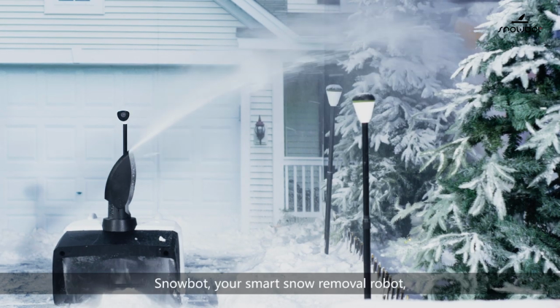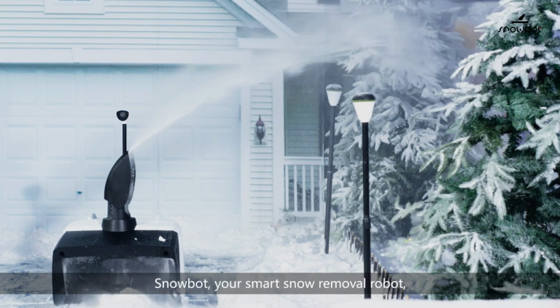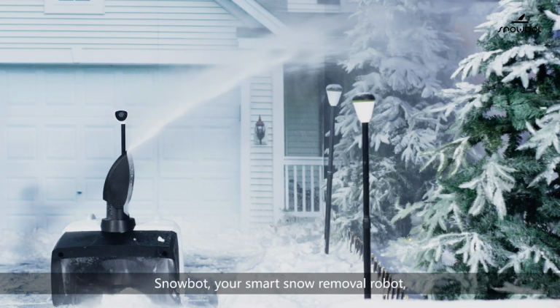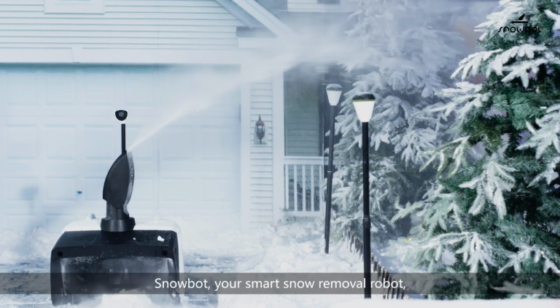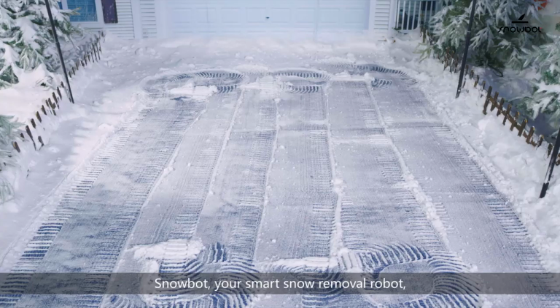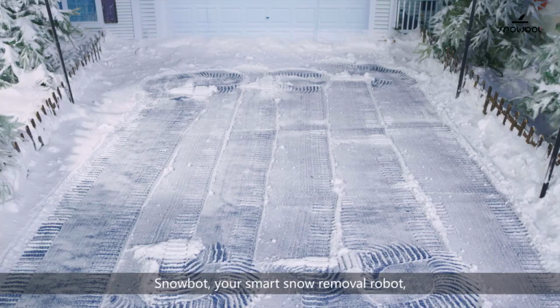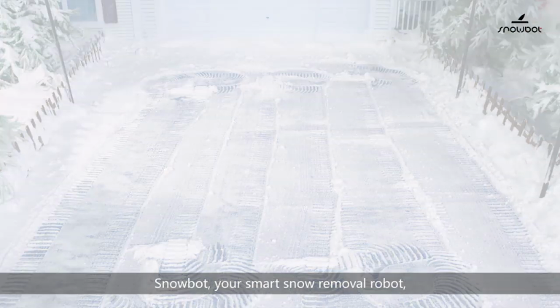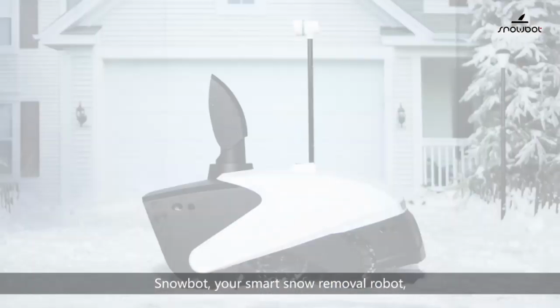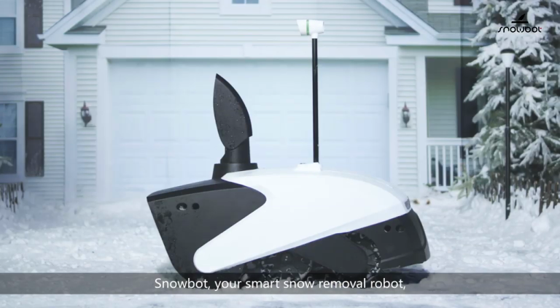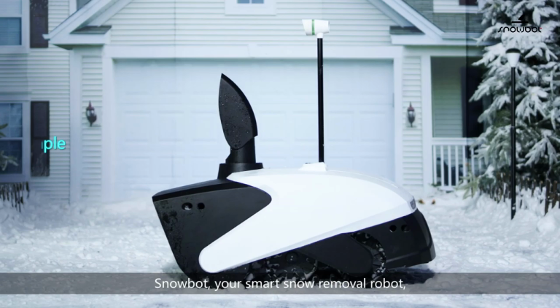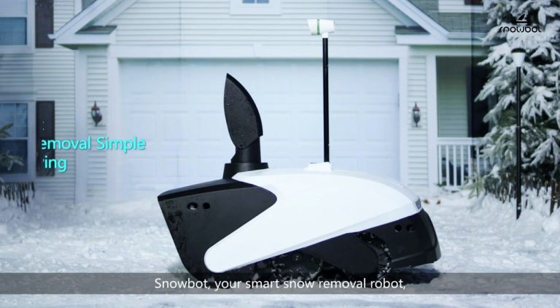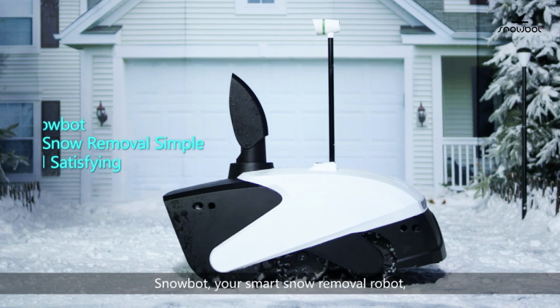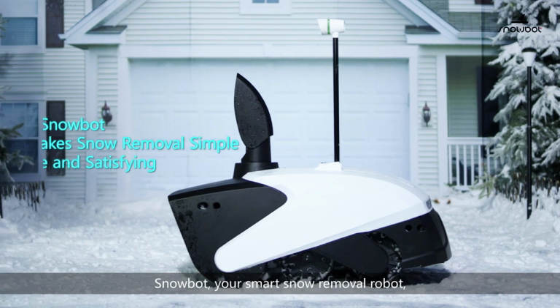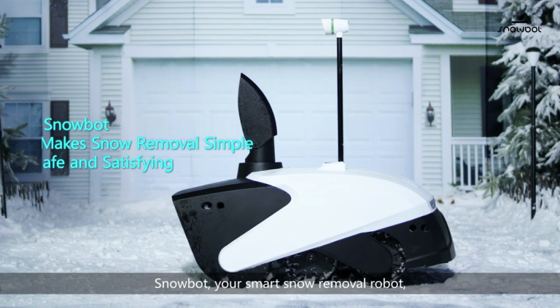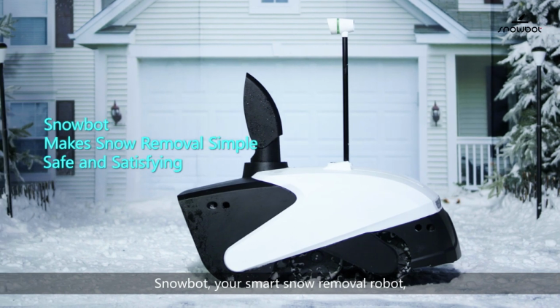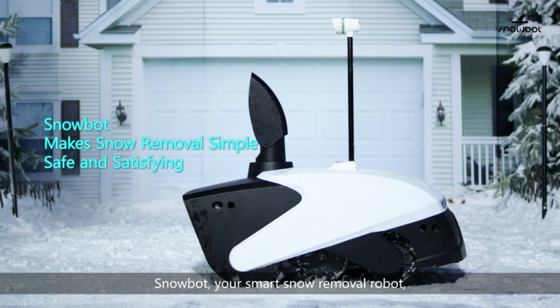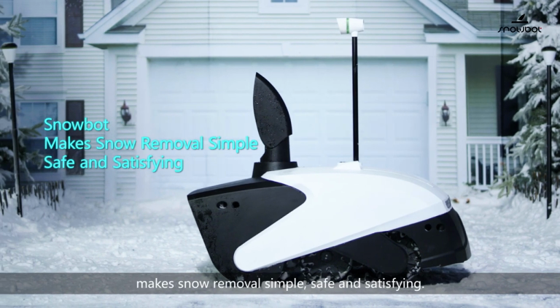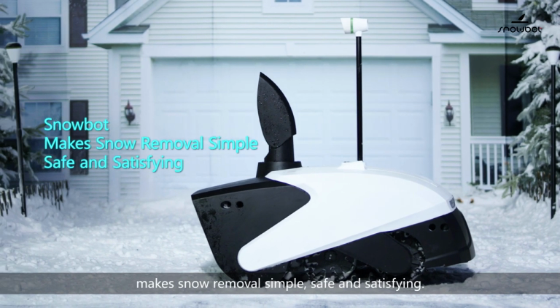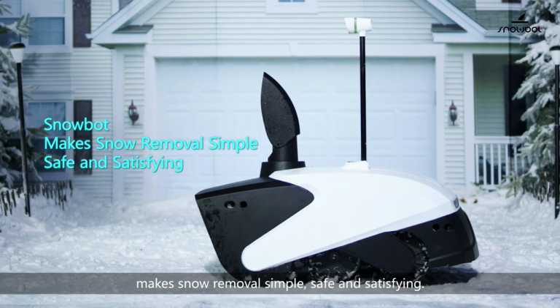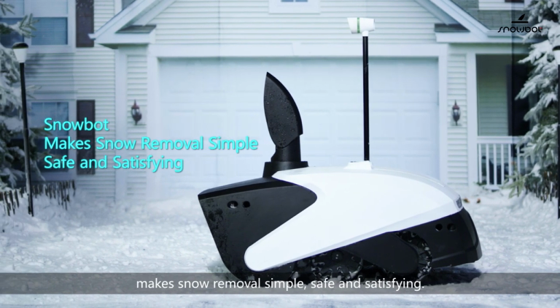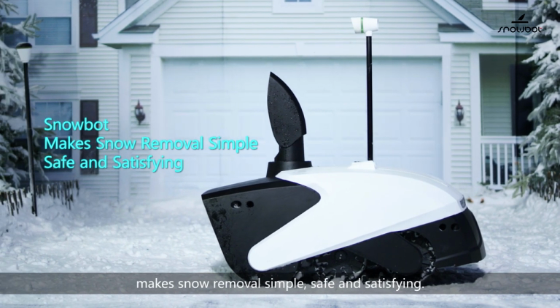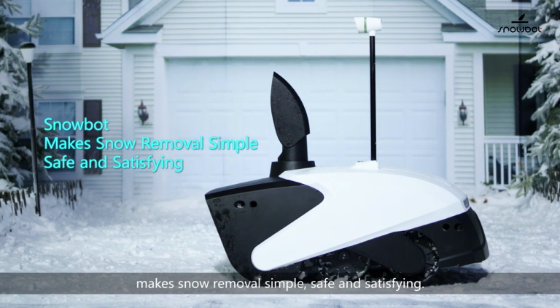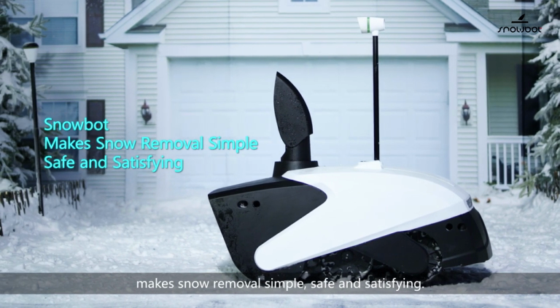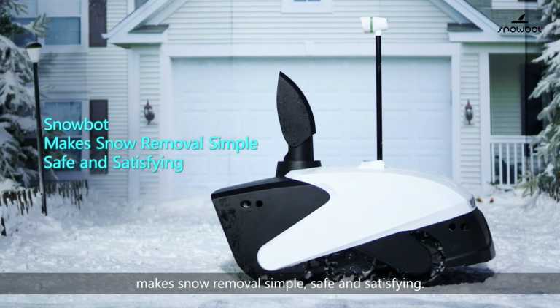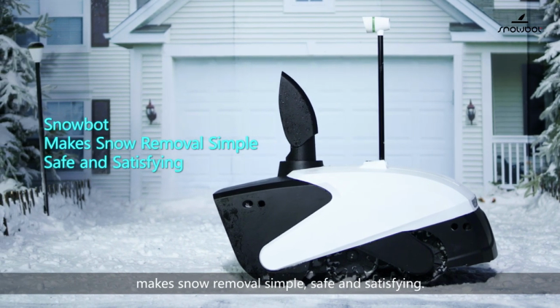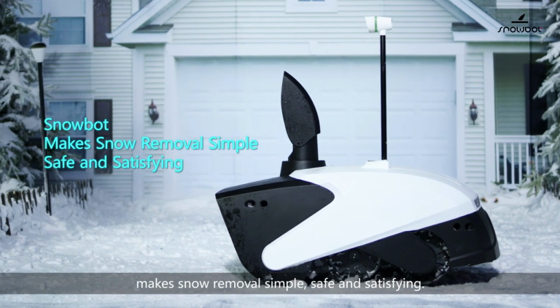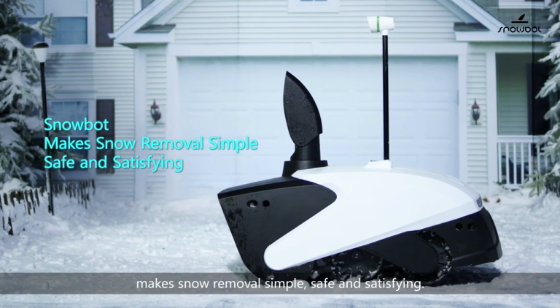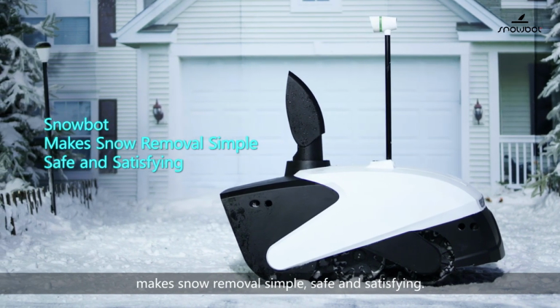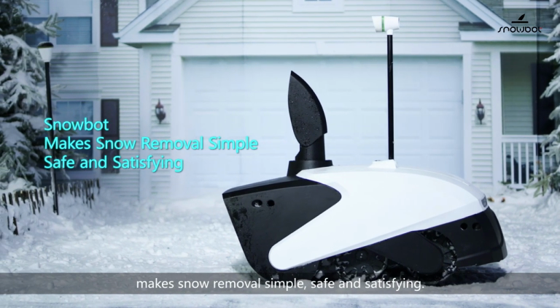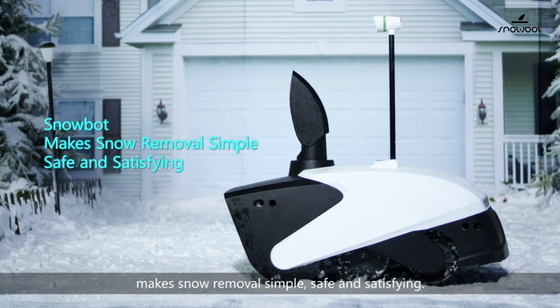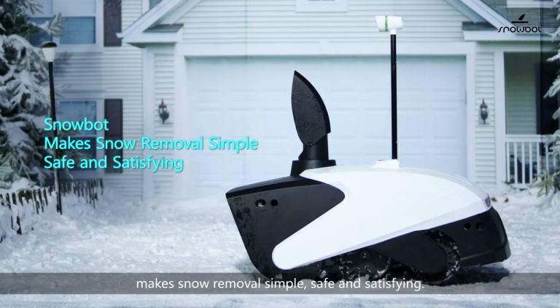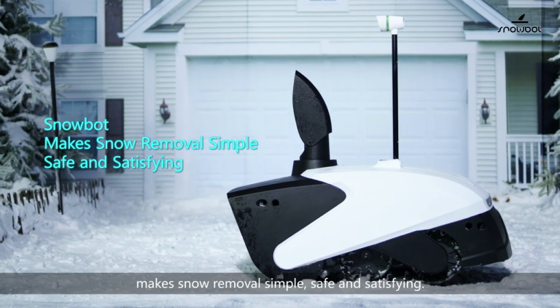SnowBot — your smart snow removal robot — makes snow removal simple, safe, and satisfying.